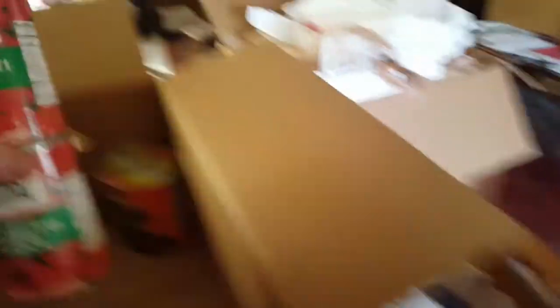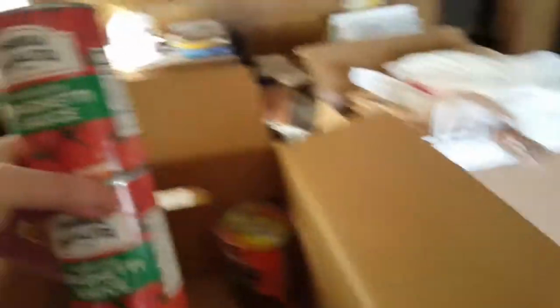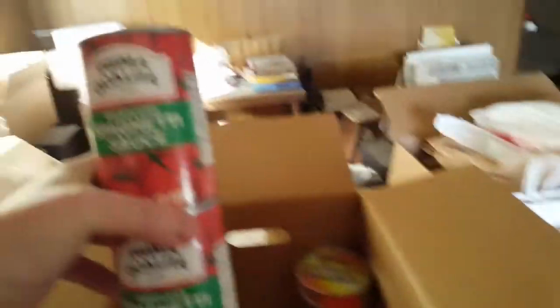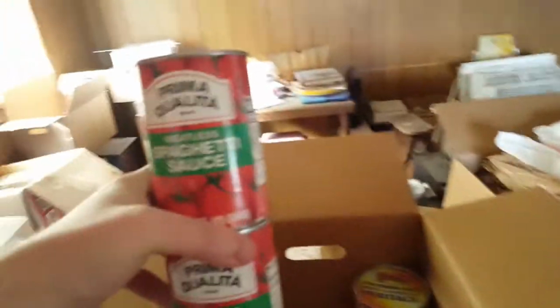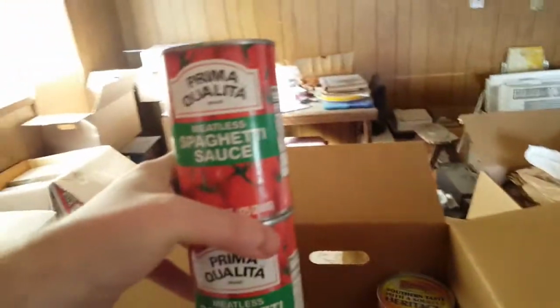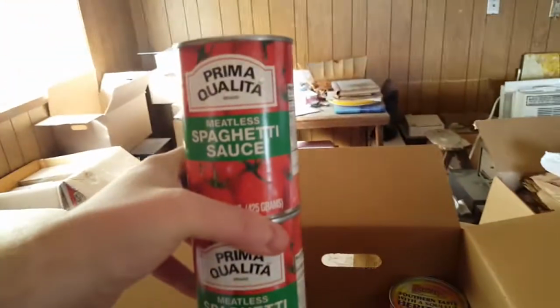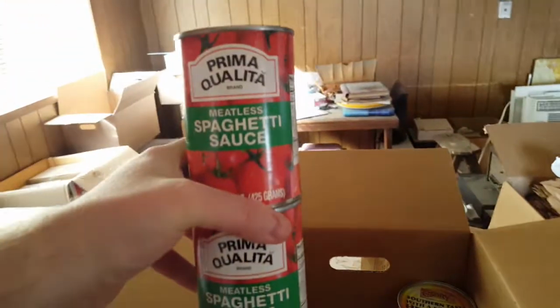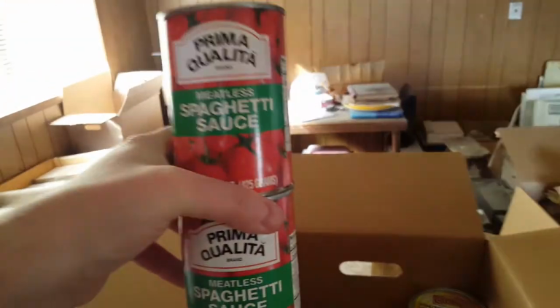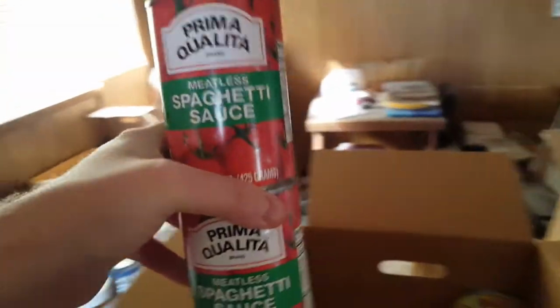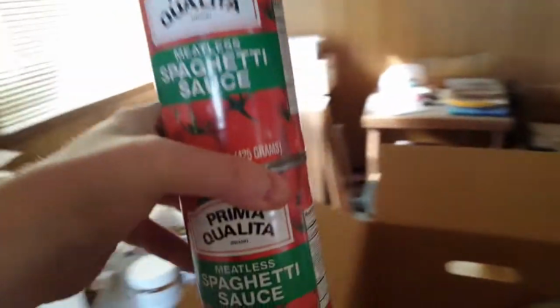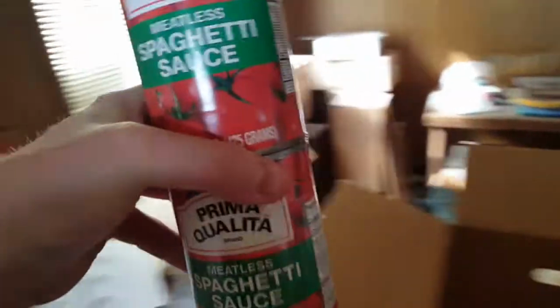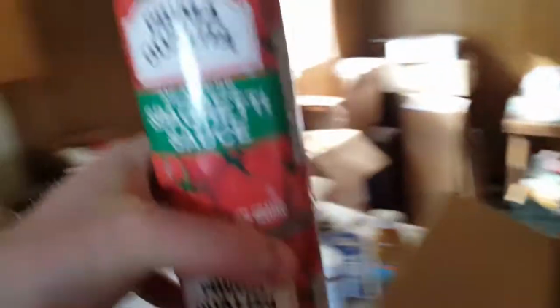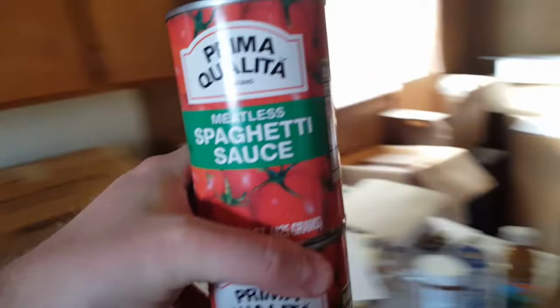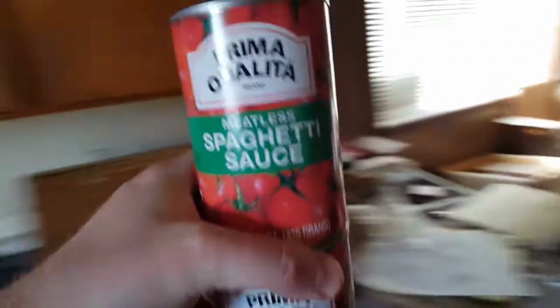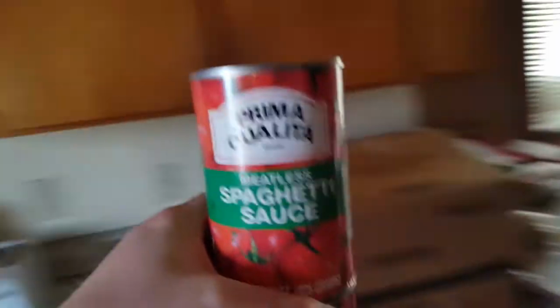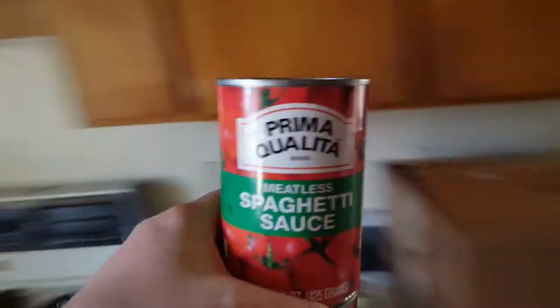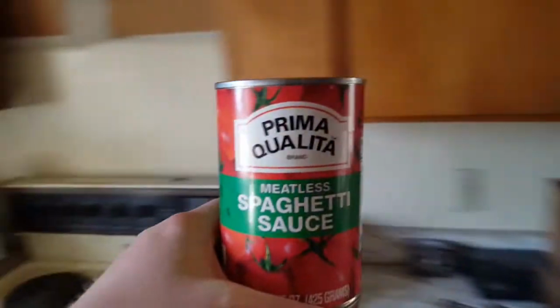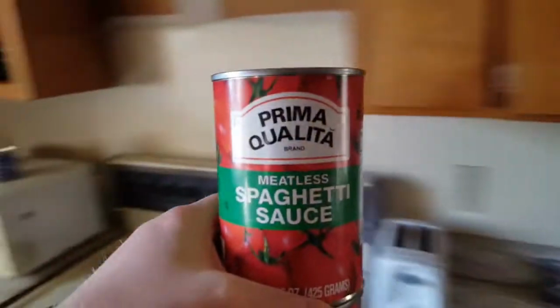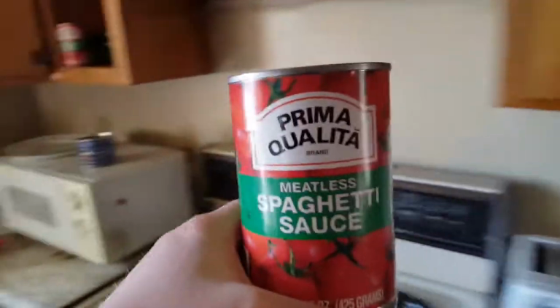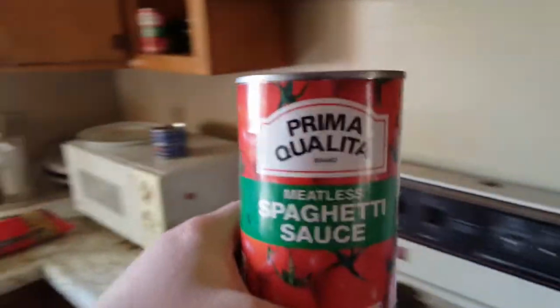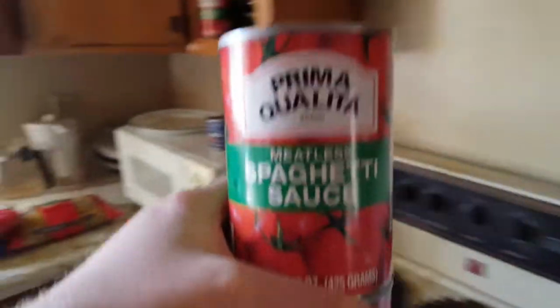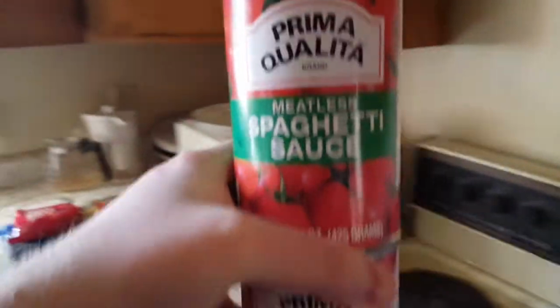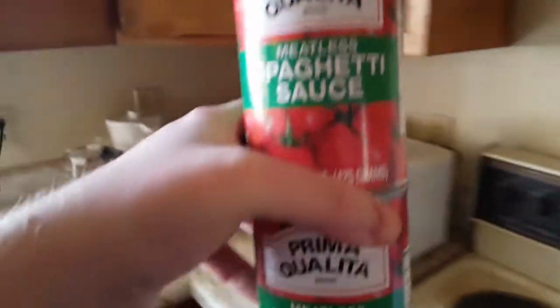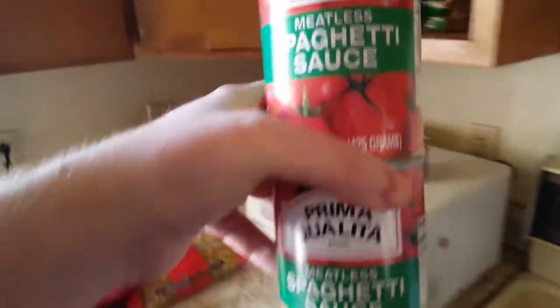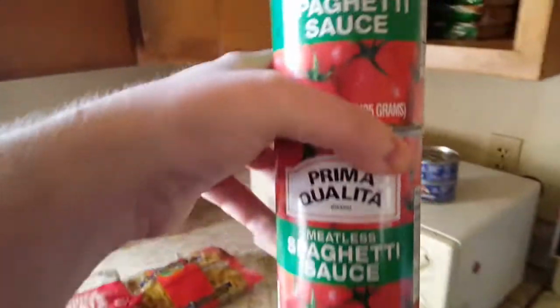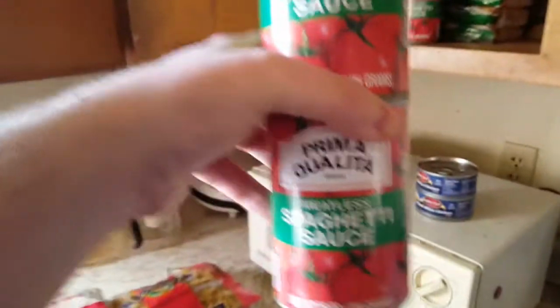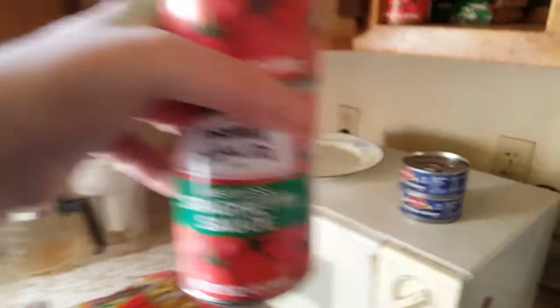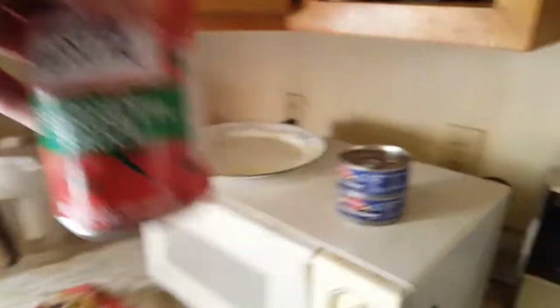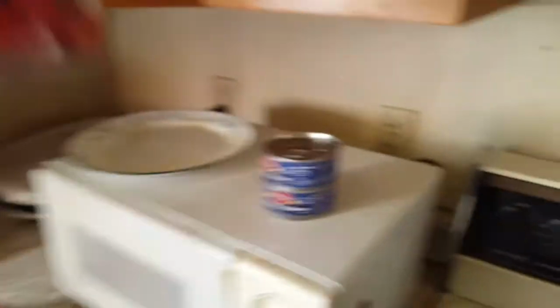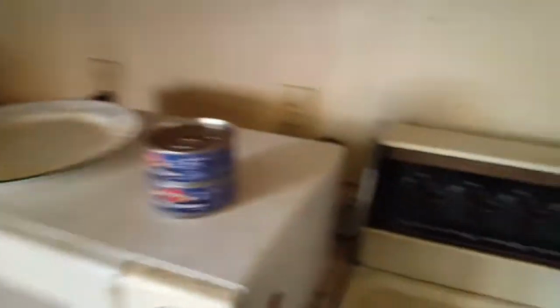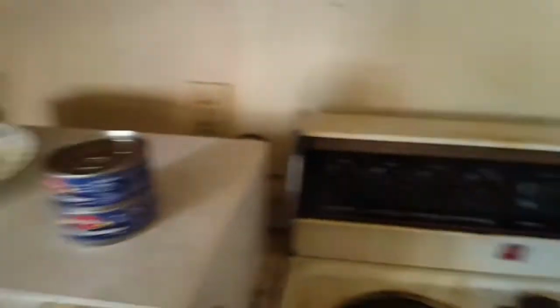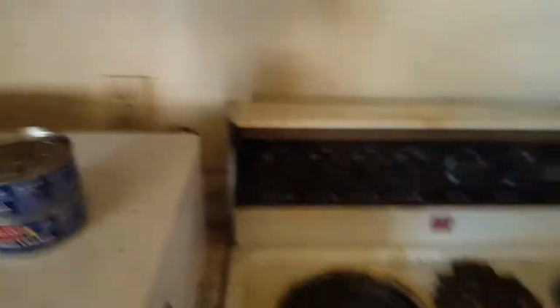There's Prima Qualita meatless spaghetti sauce. I used the other one with some other pasta already.